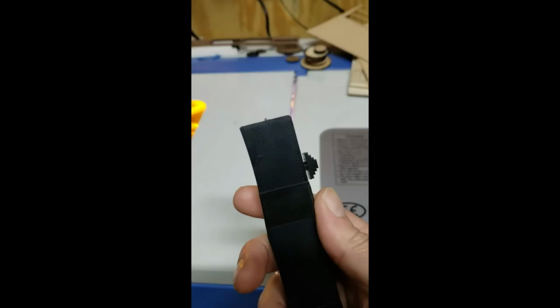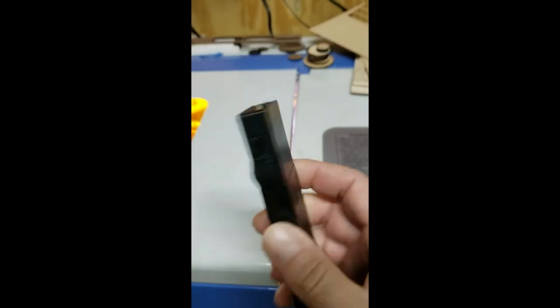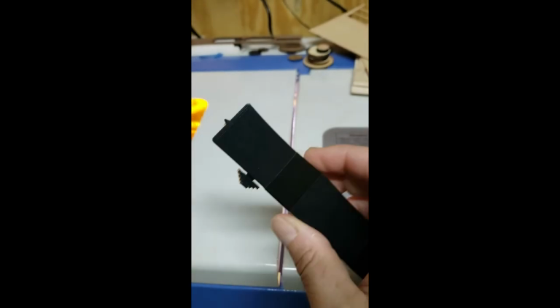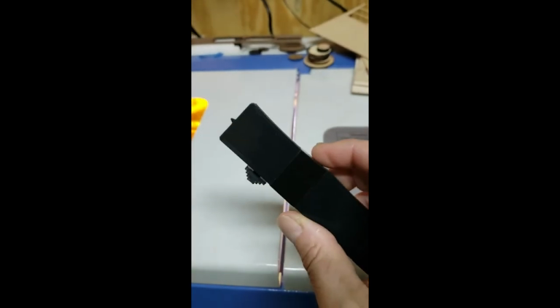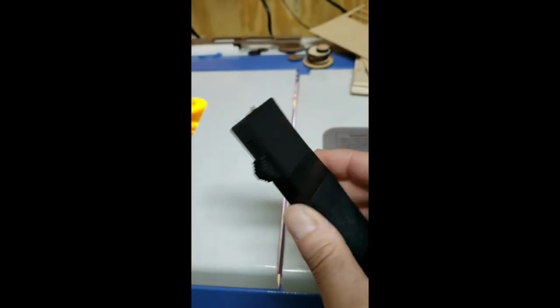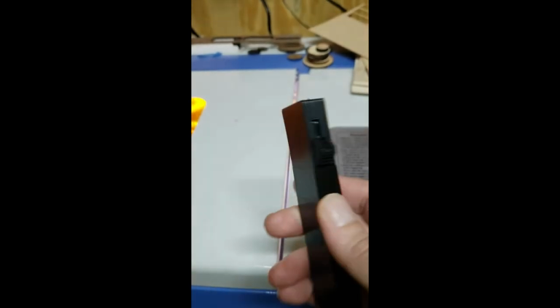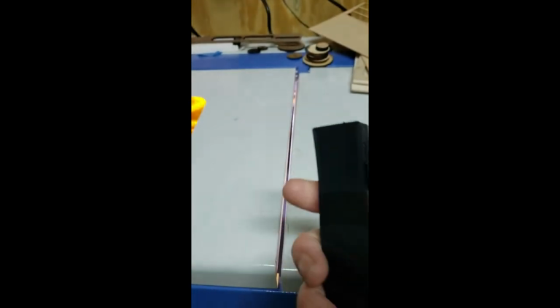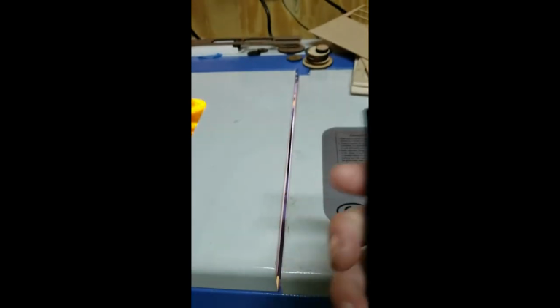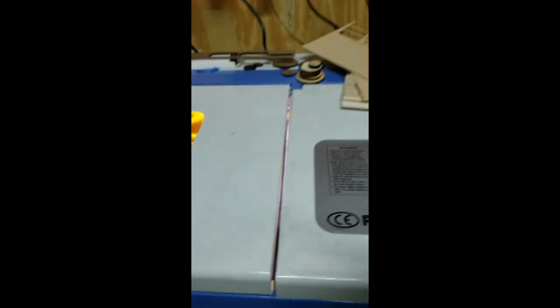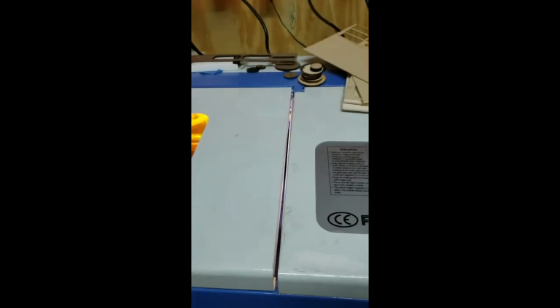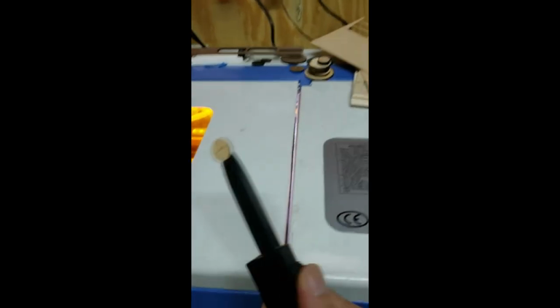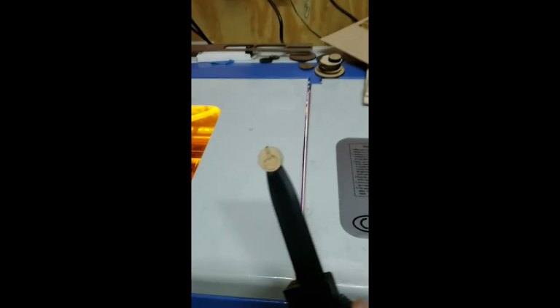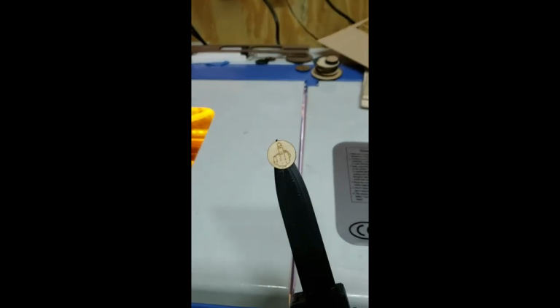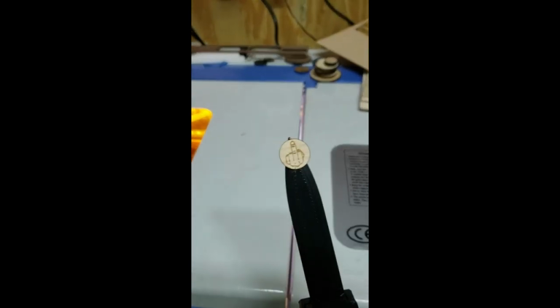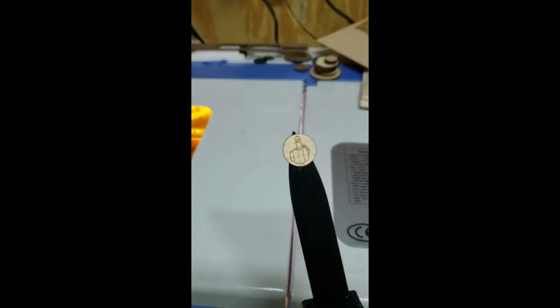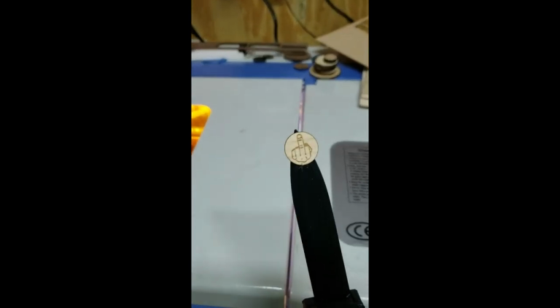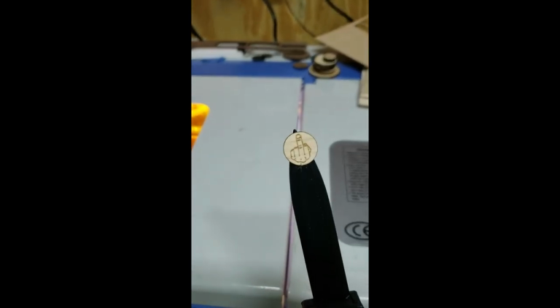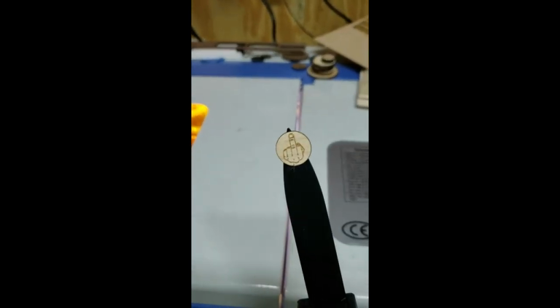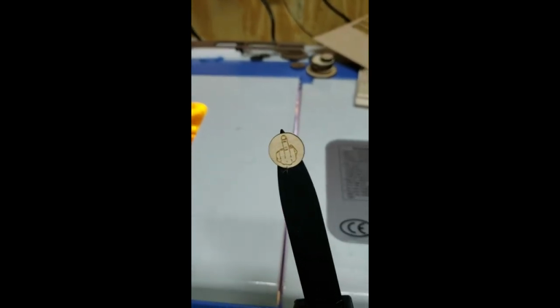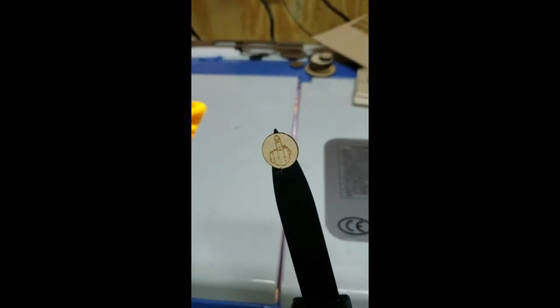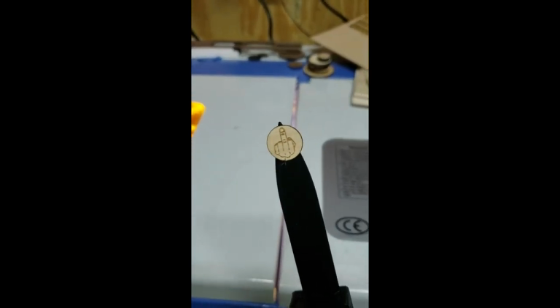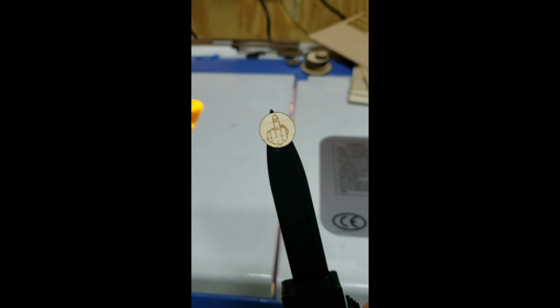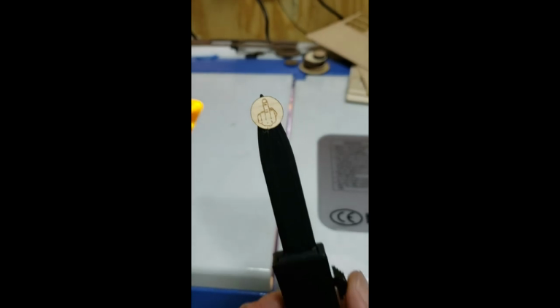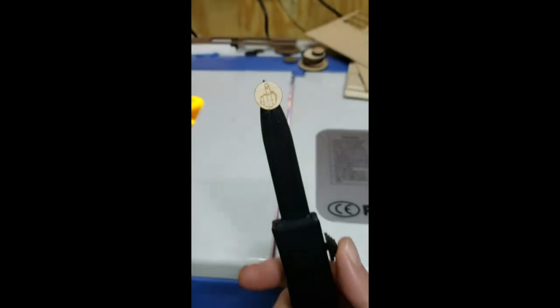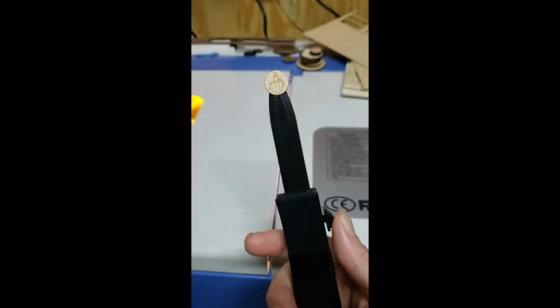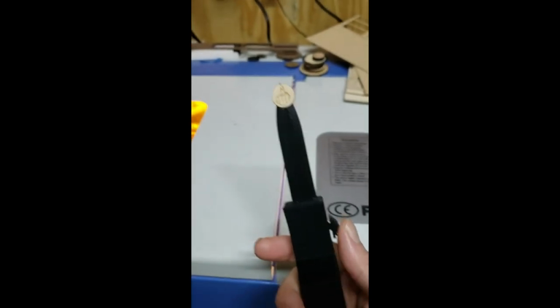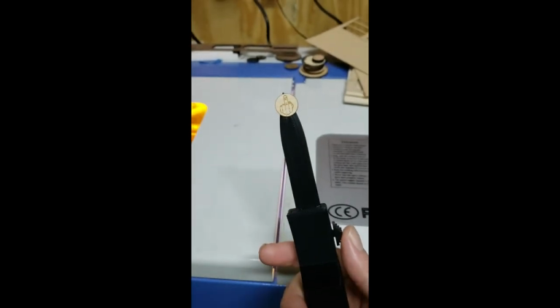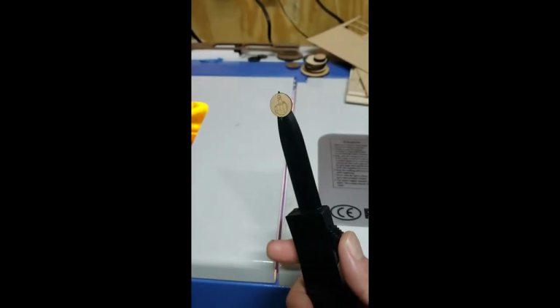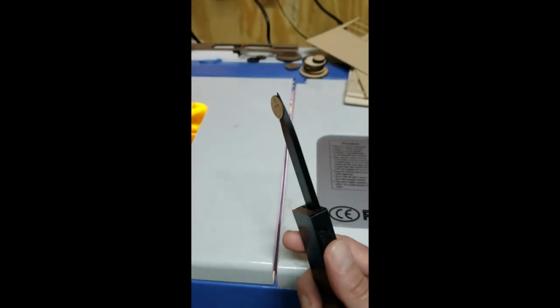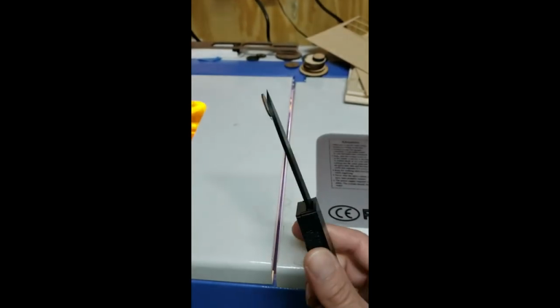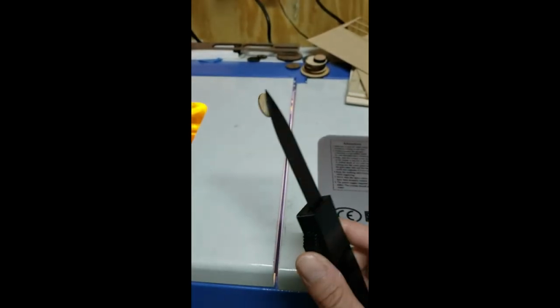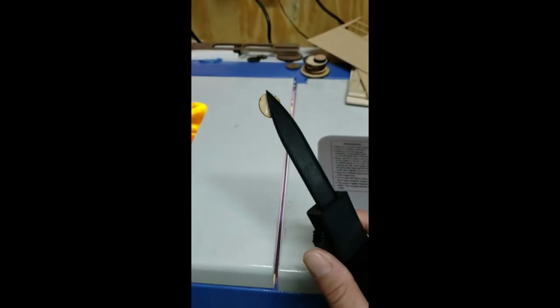All right, it's done. Here we go. So much nicer. So much cleaner.